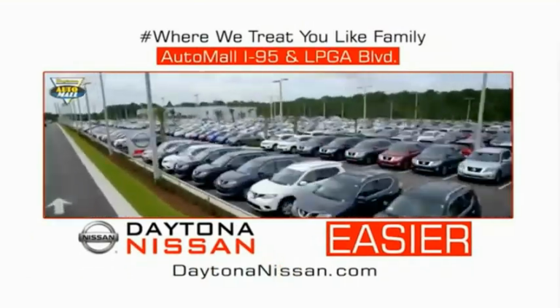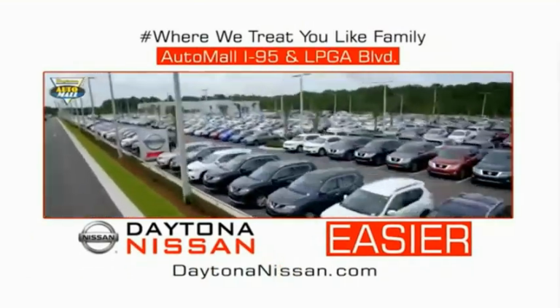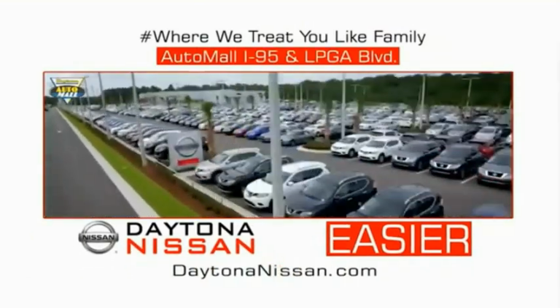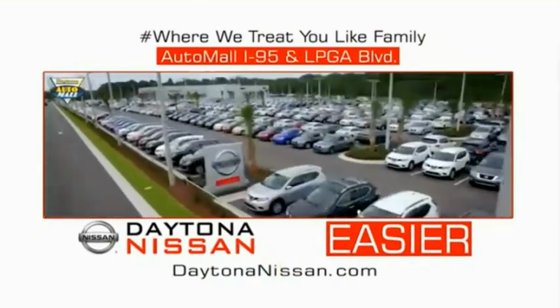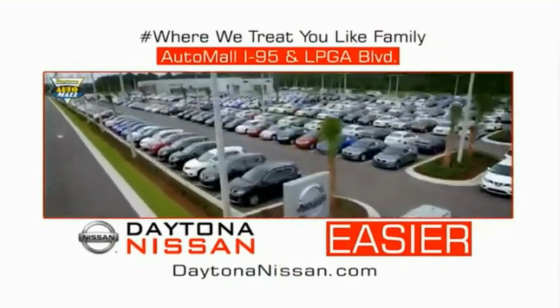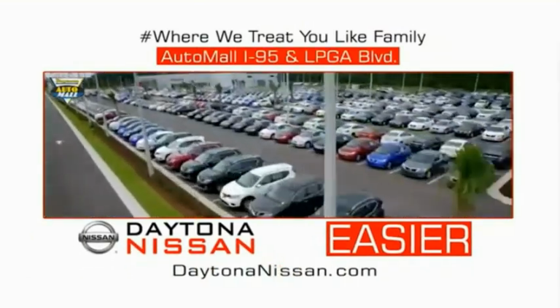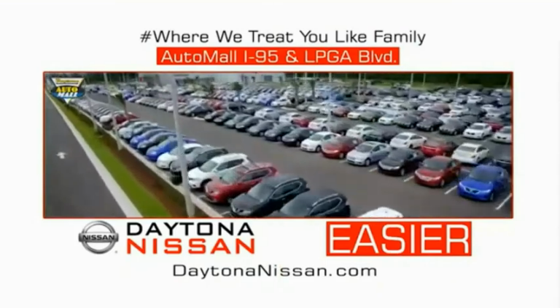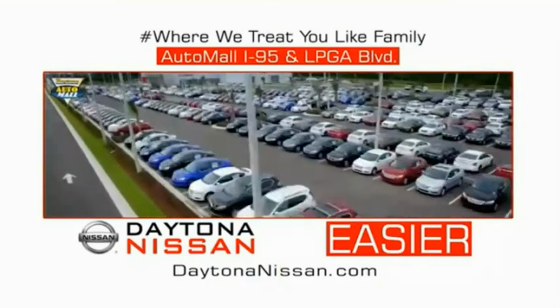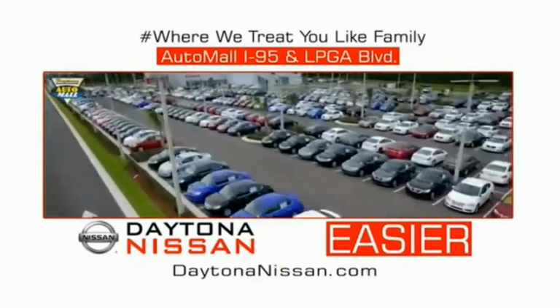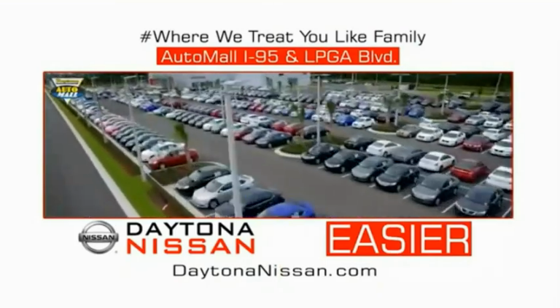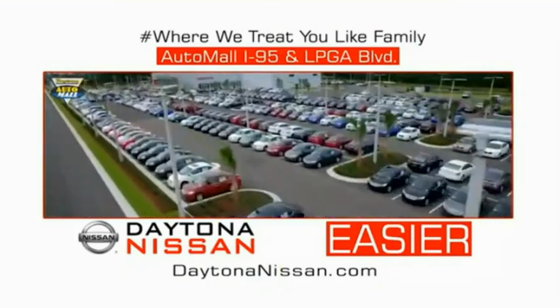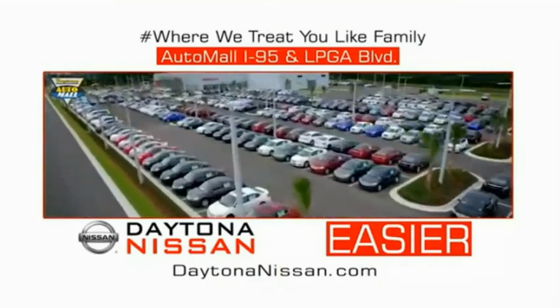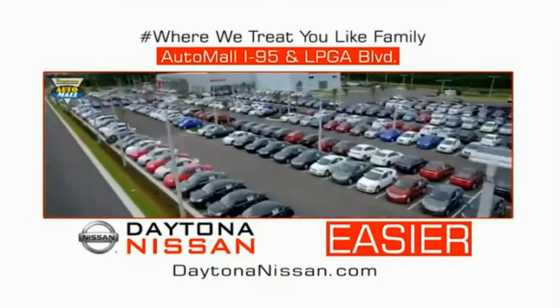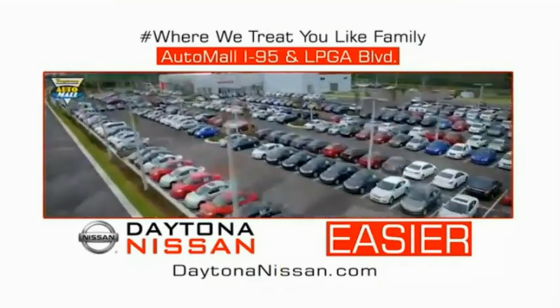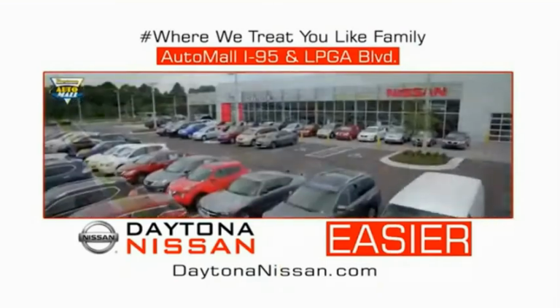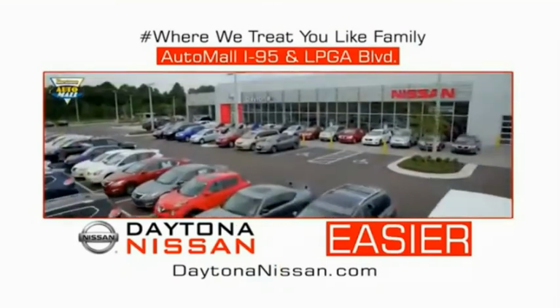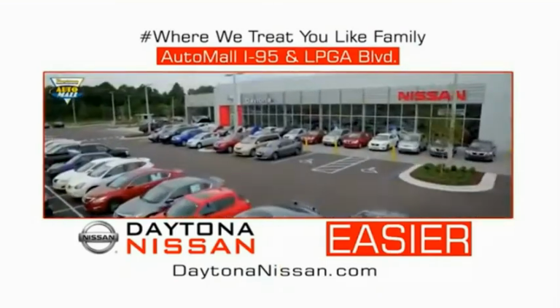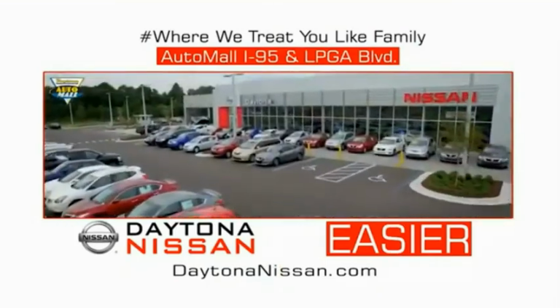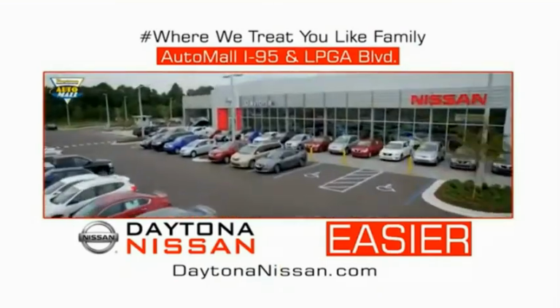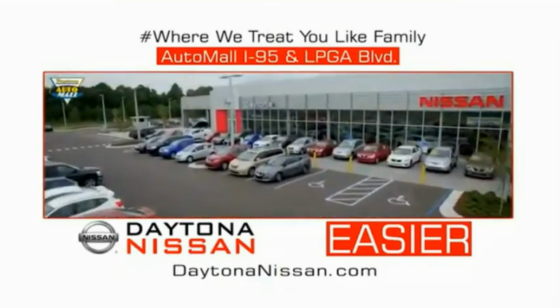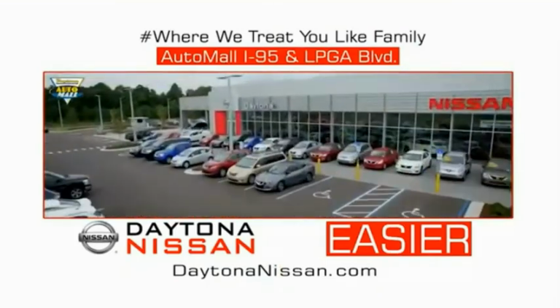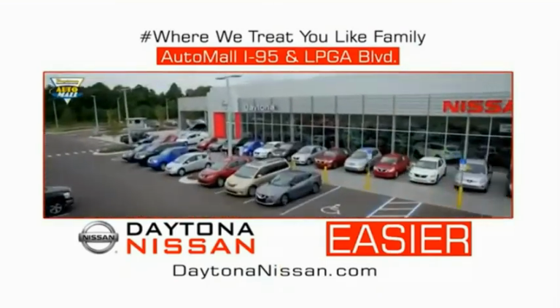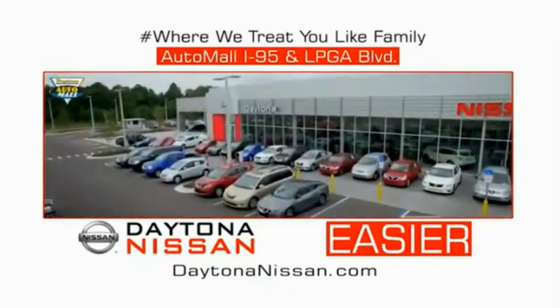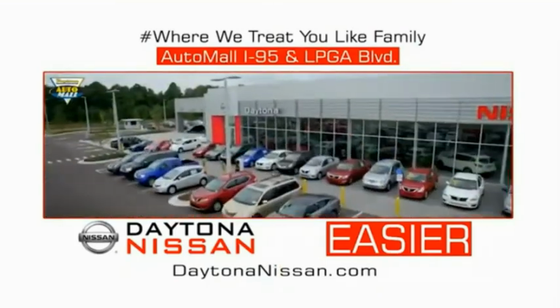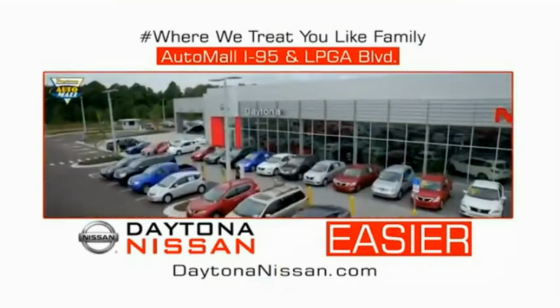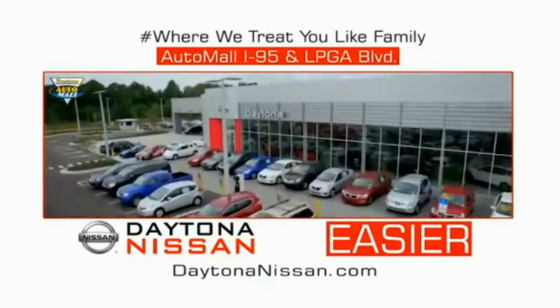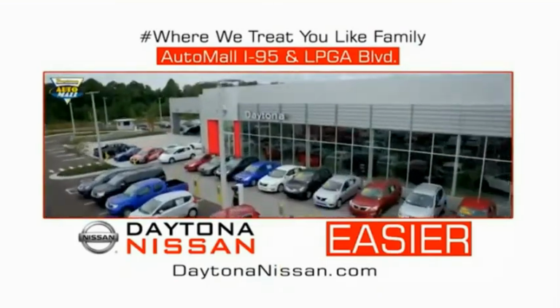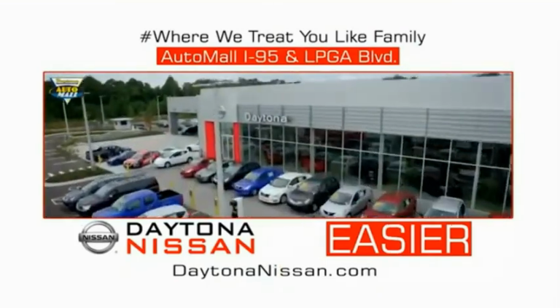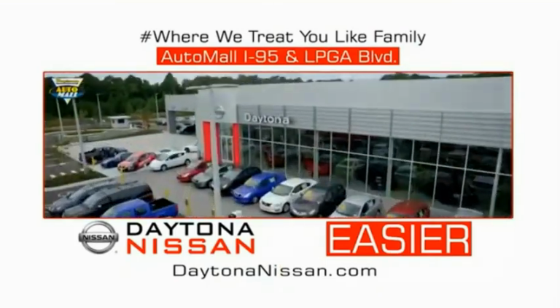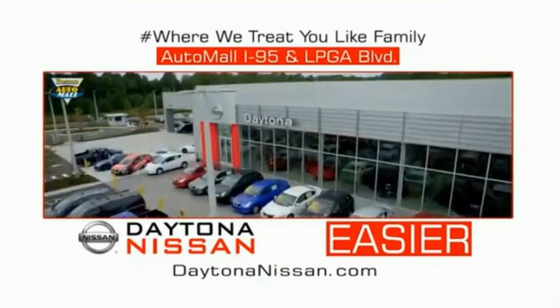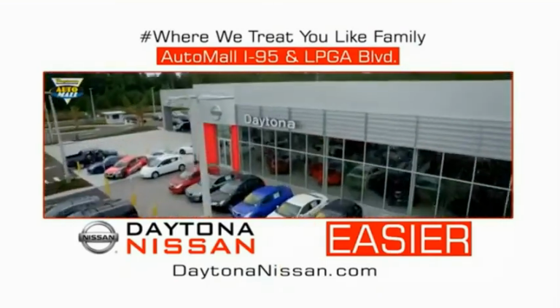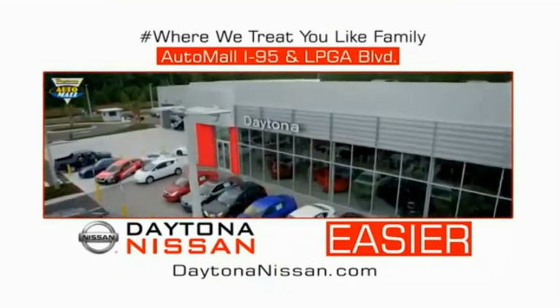Make your move to Daytona Nissan. At Daytona Nissan, it's easier.